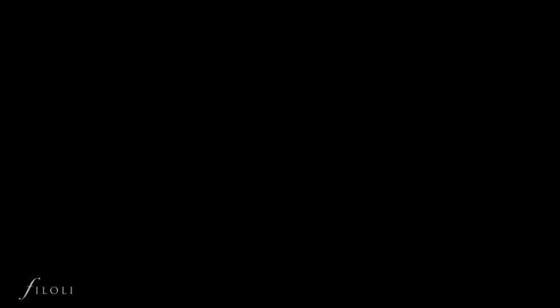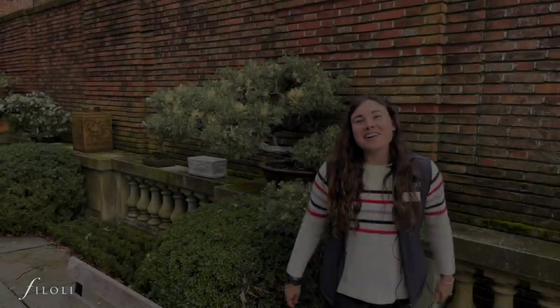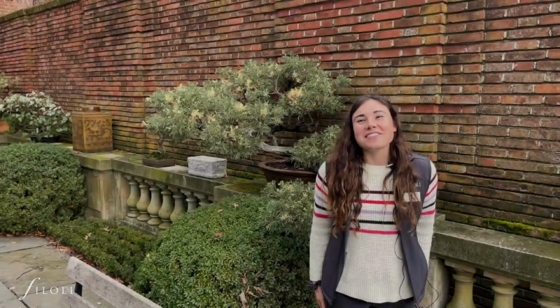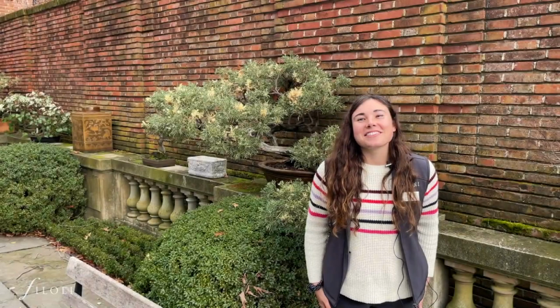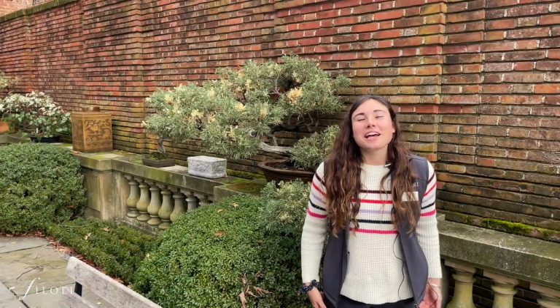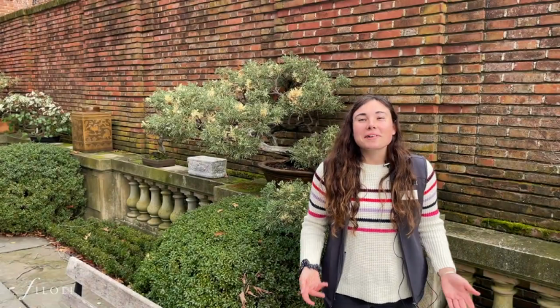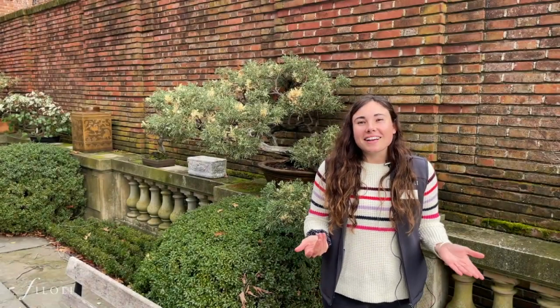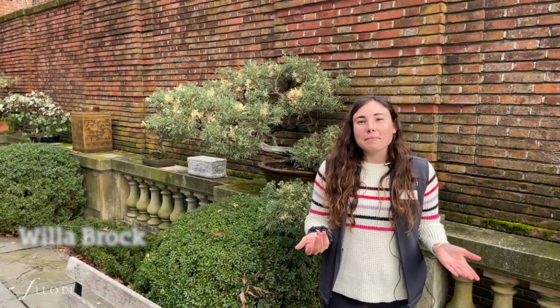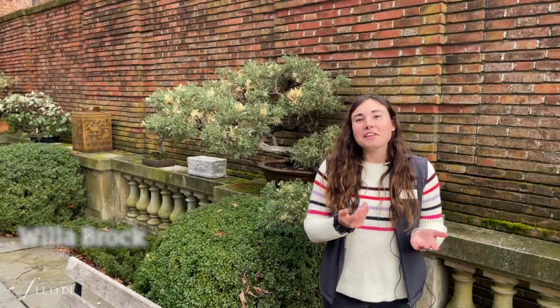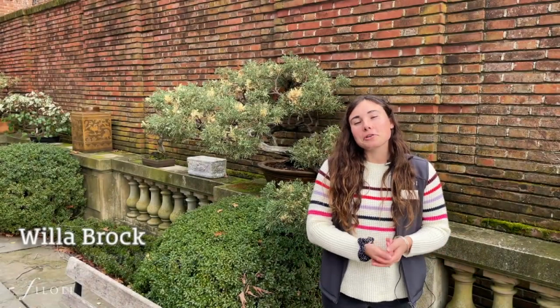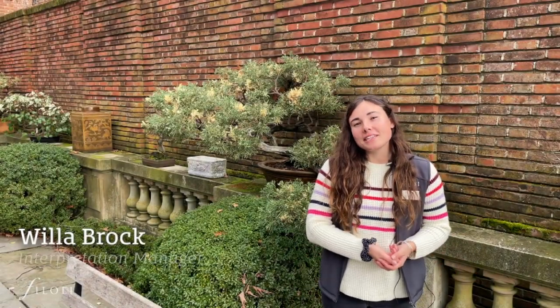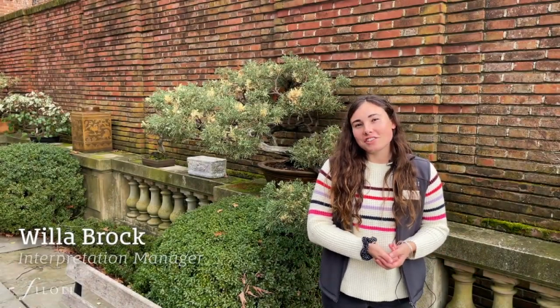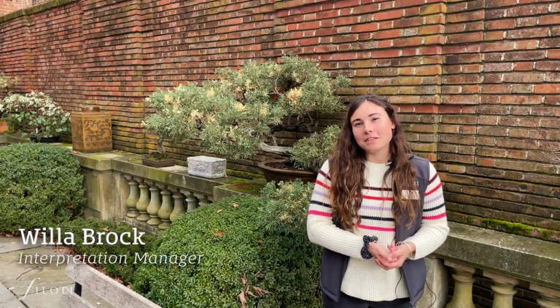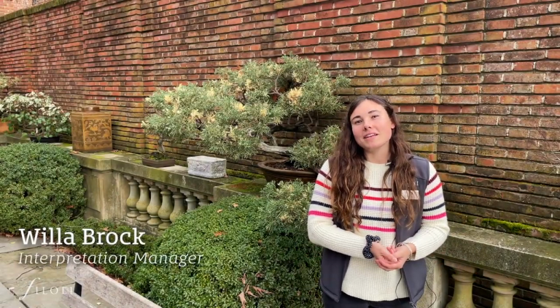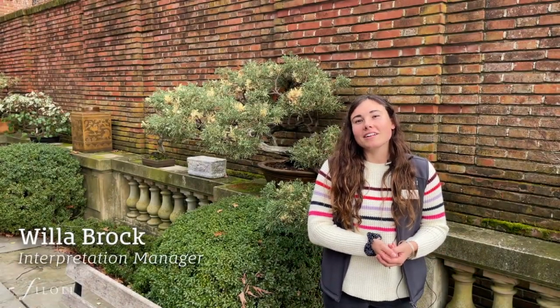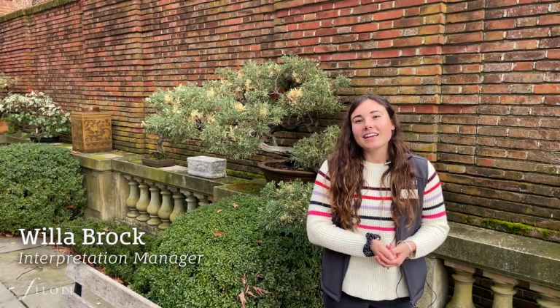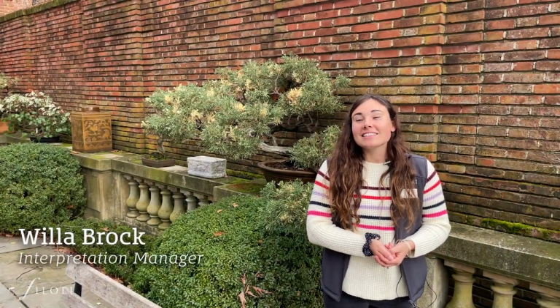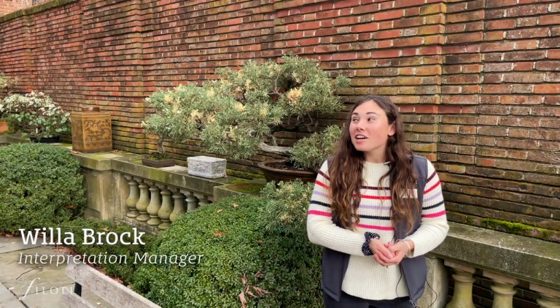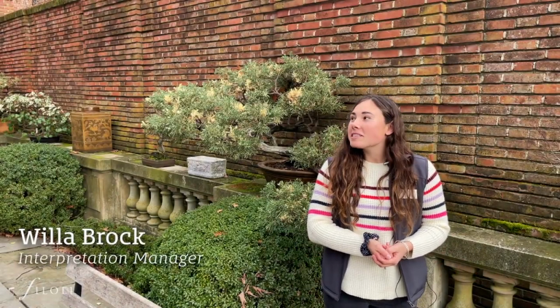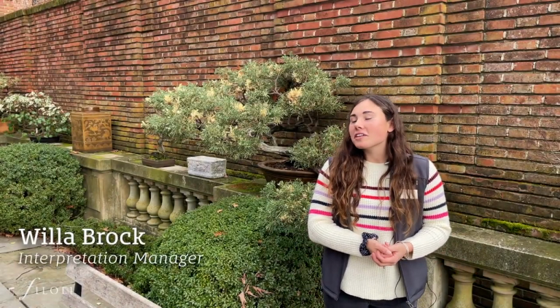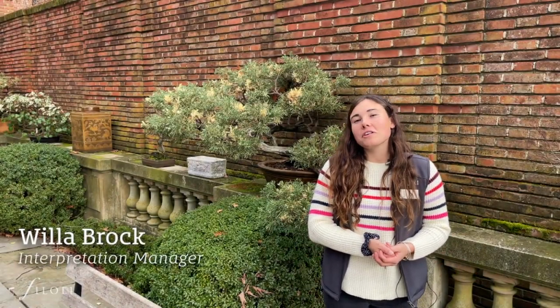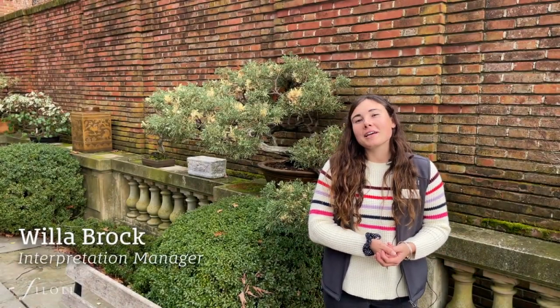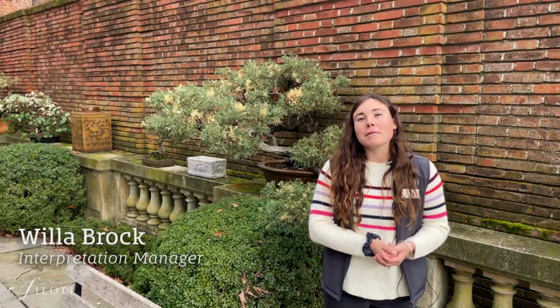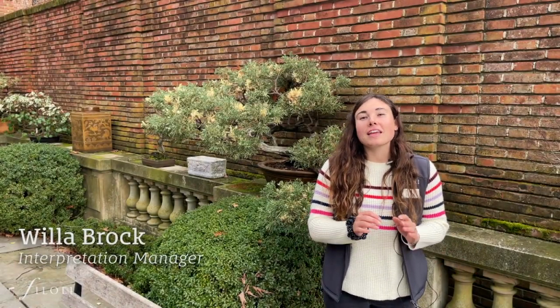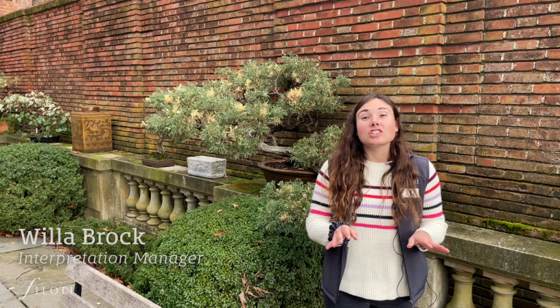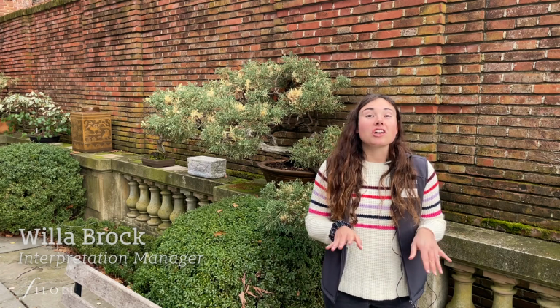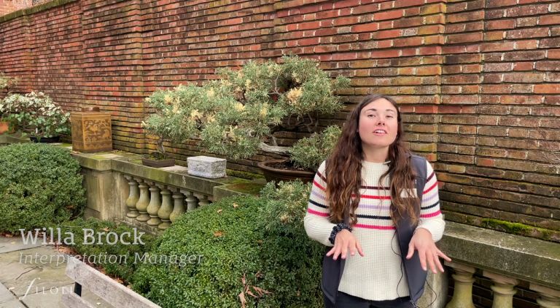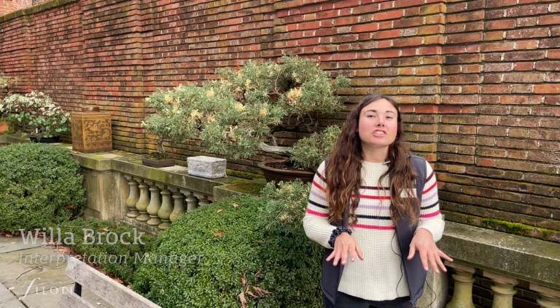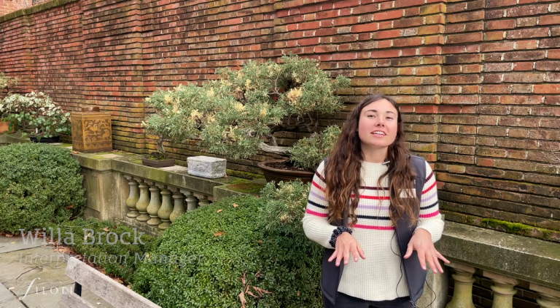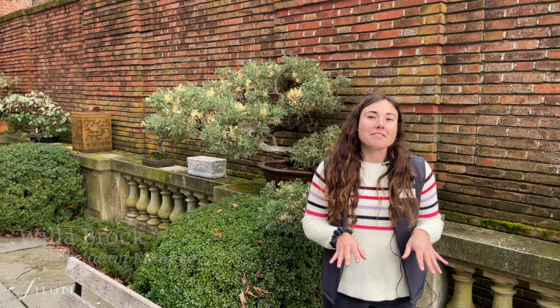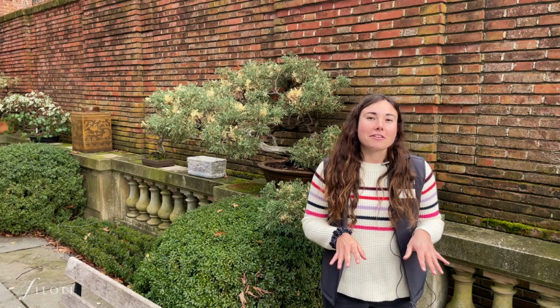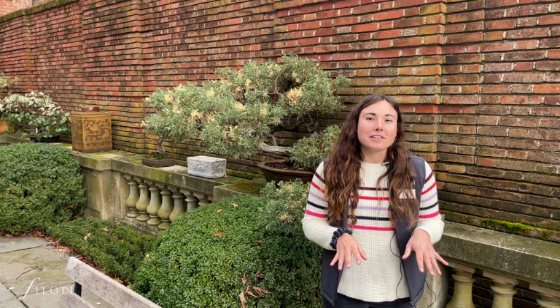Hello, I'm Willa. I'm on the interpretation team here, and today I'll be telling you a bit about the Asian art collection here at Filoli.